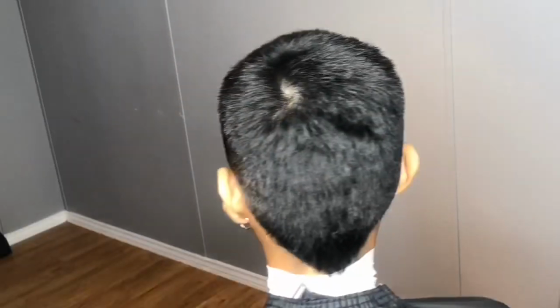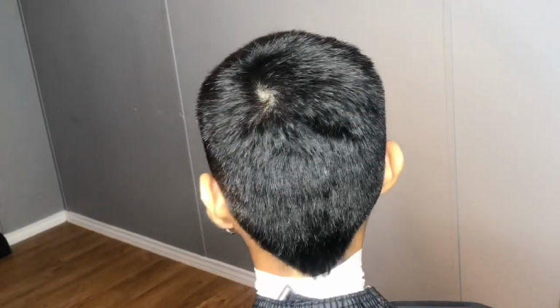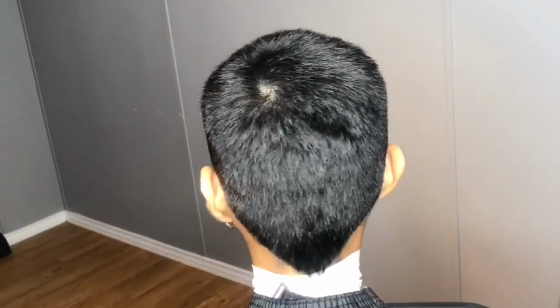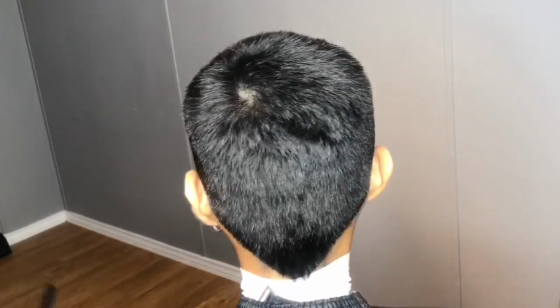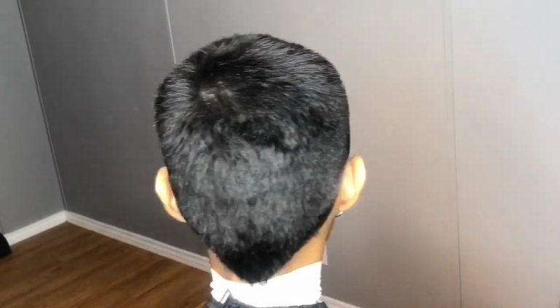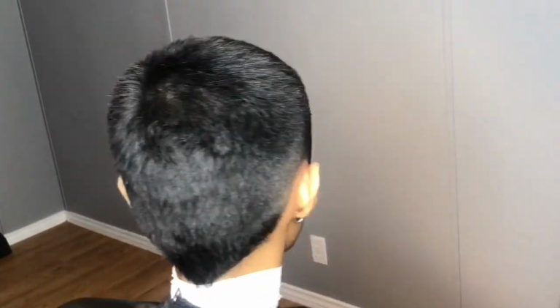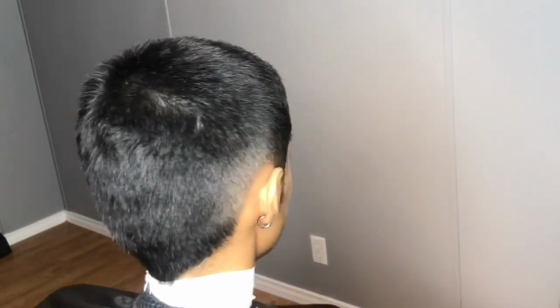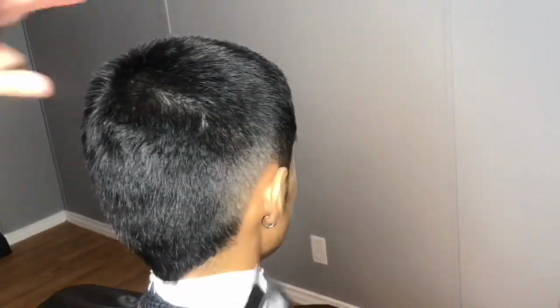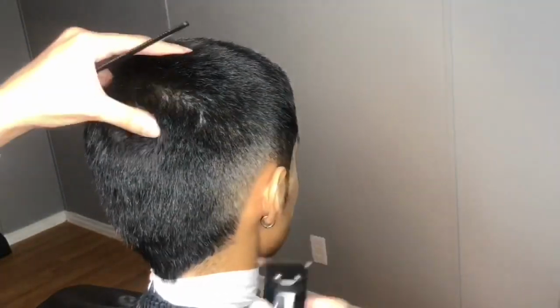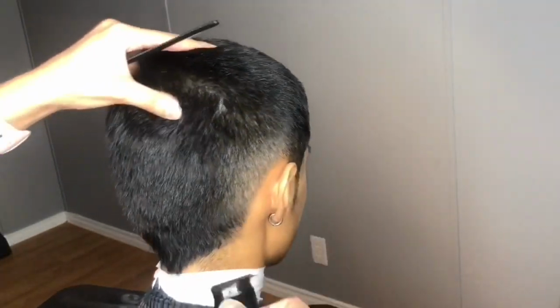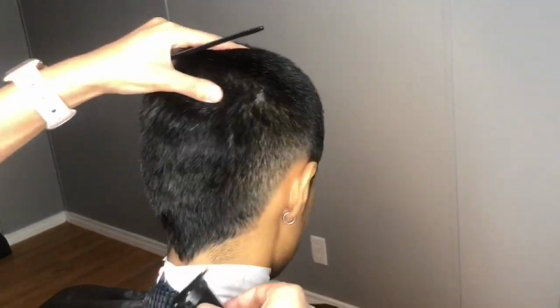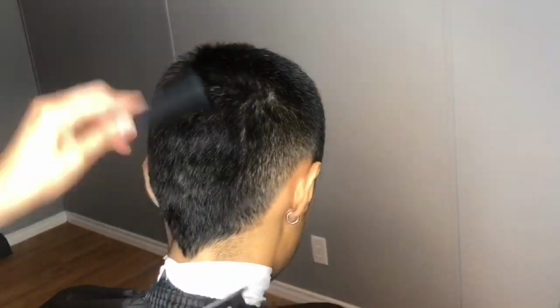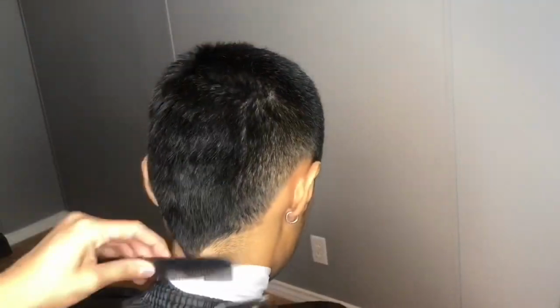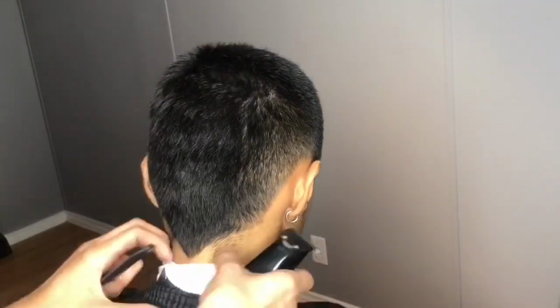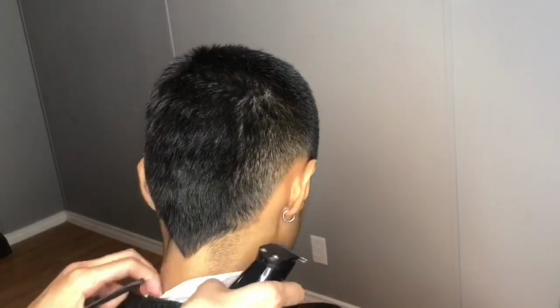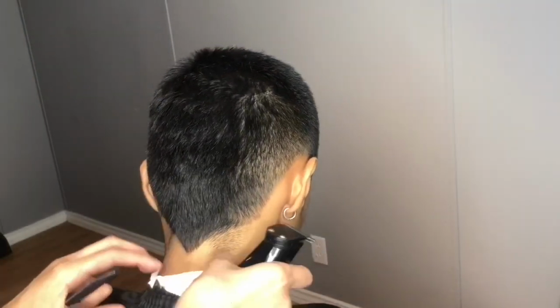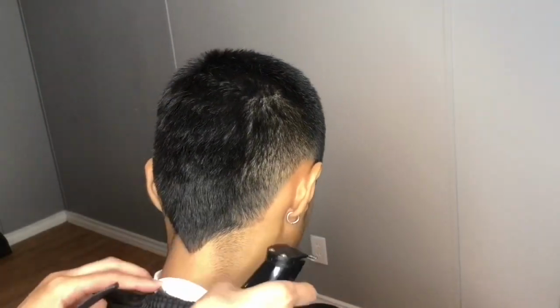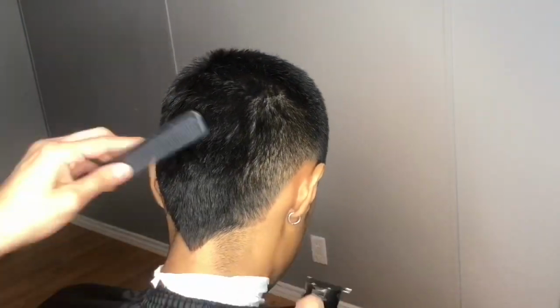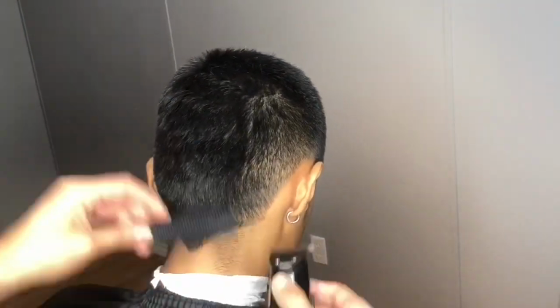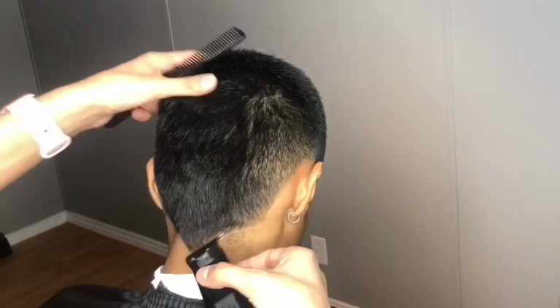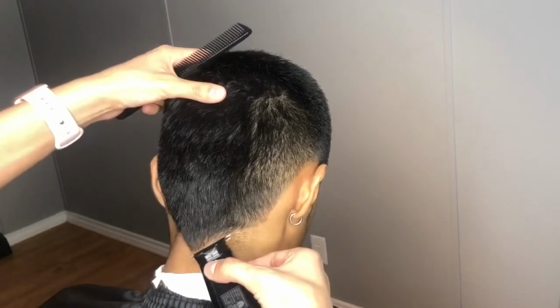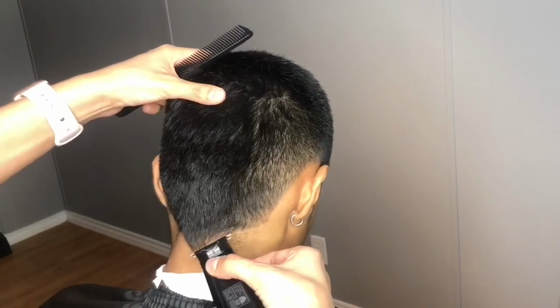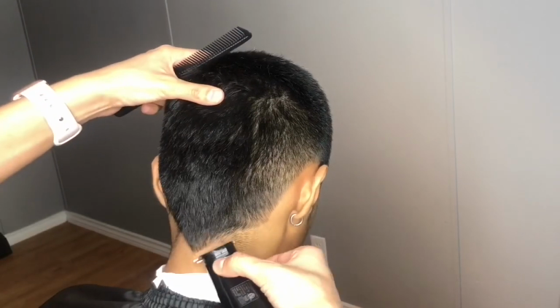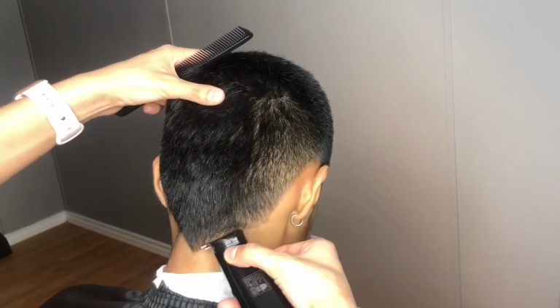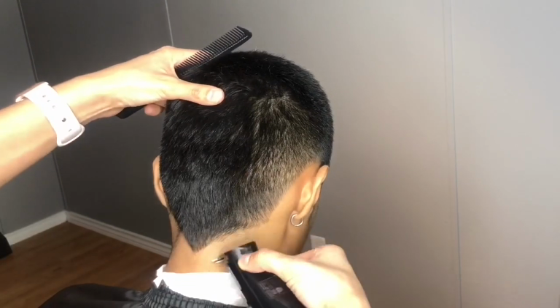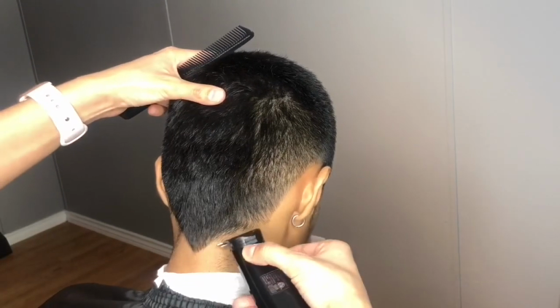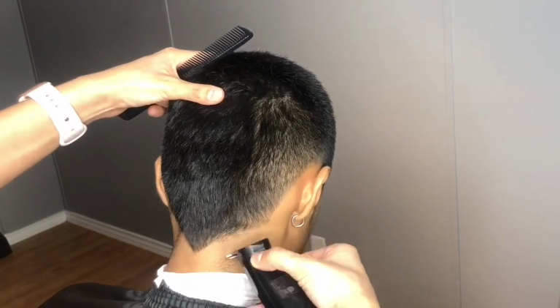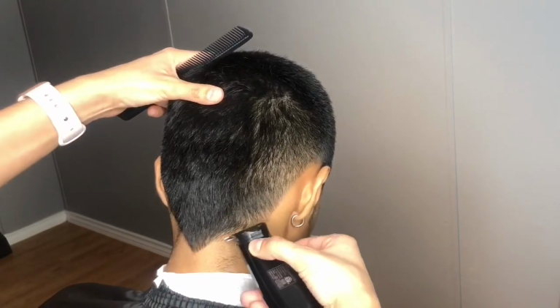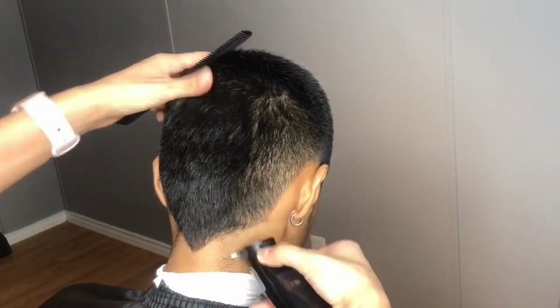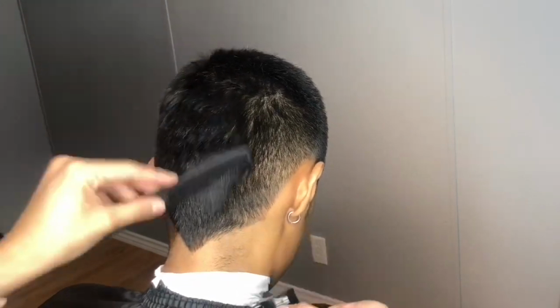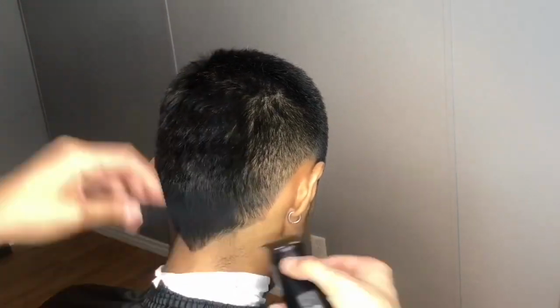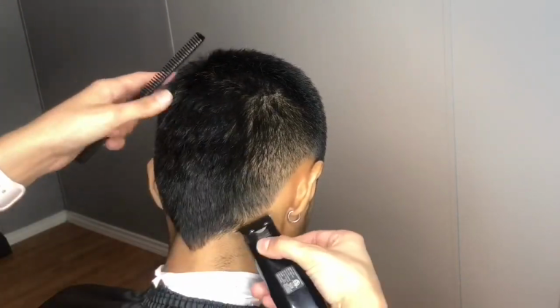I'm also going to clean up the back, and I'm just going to do it in a V-shape.